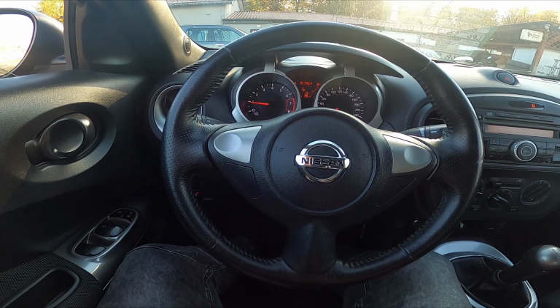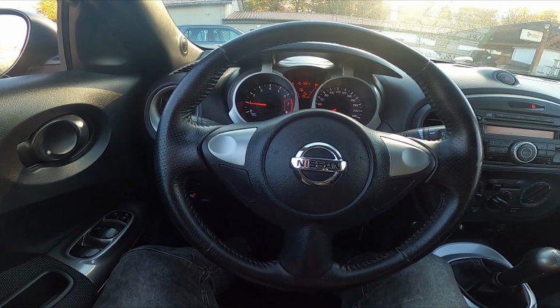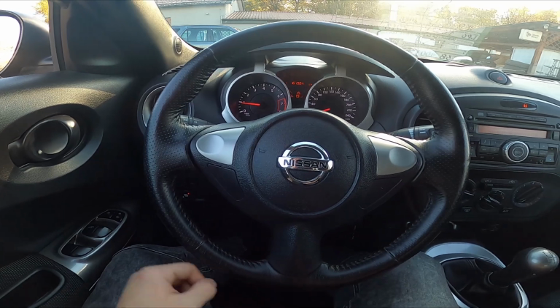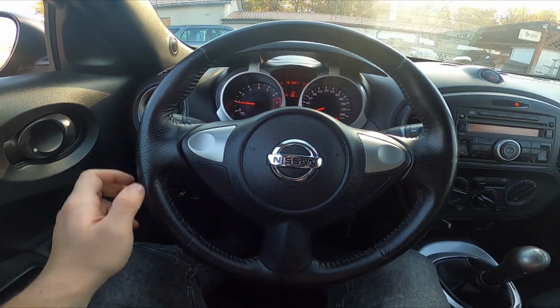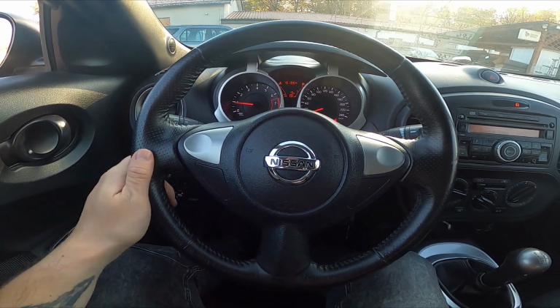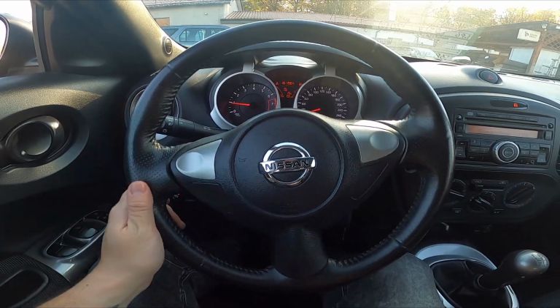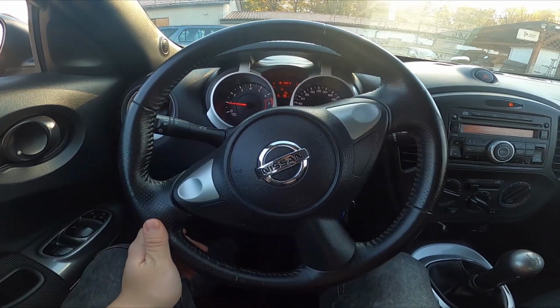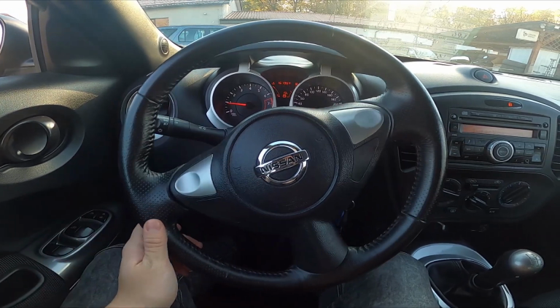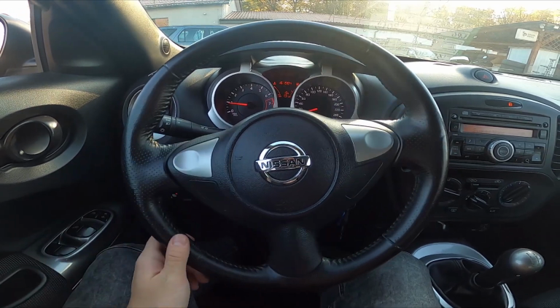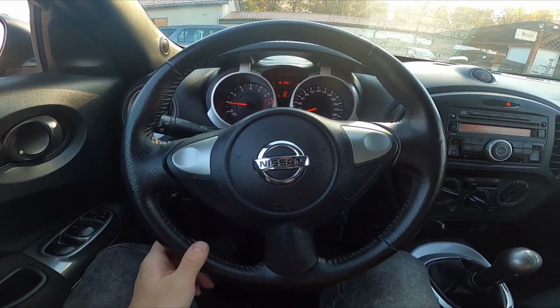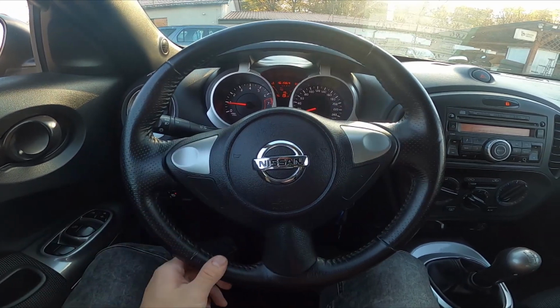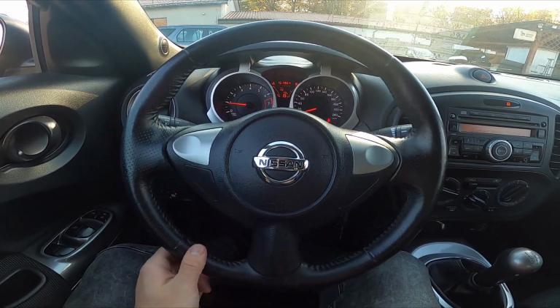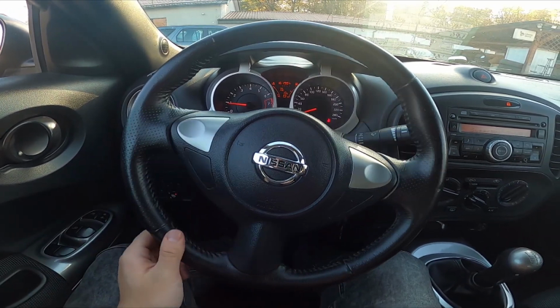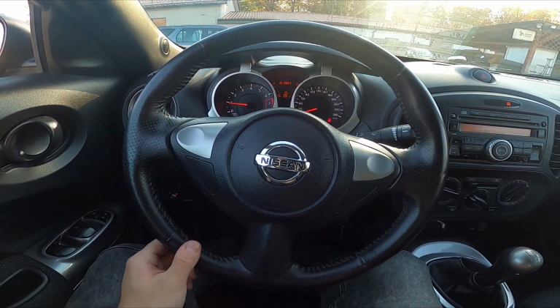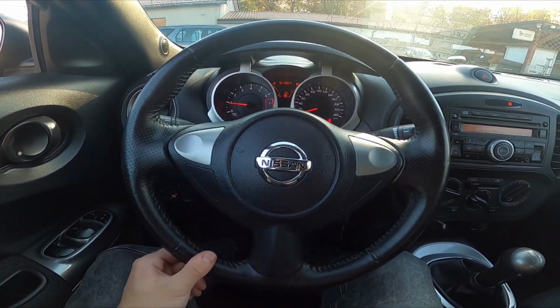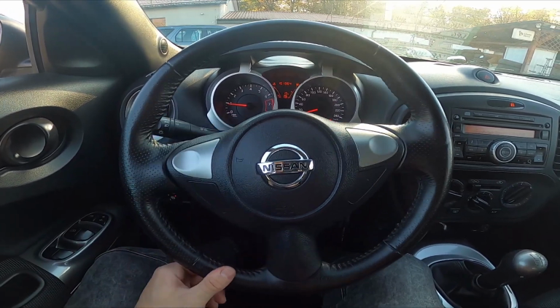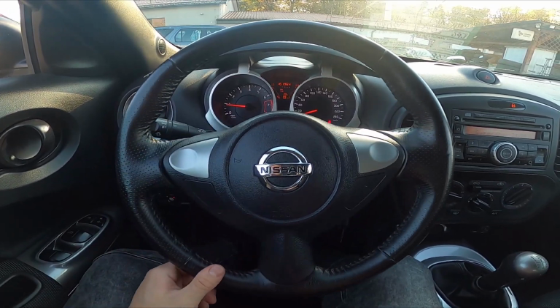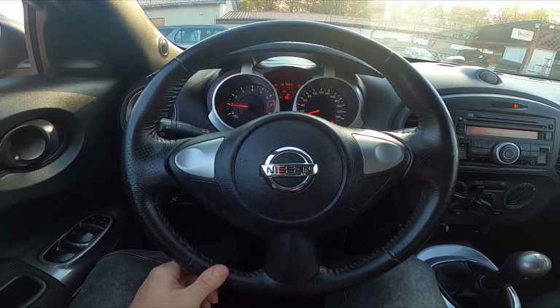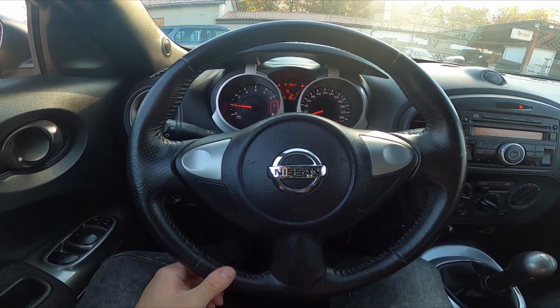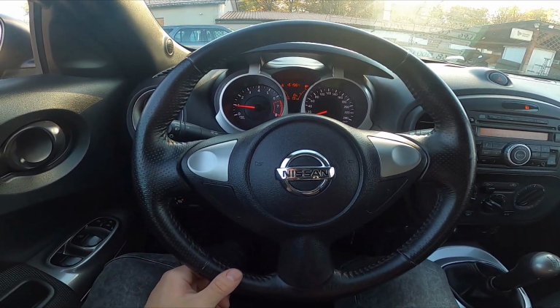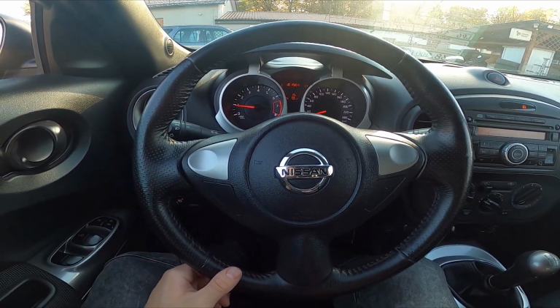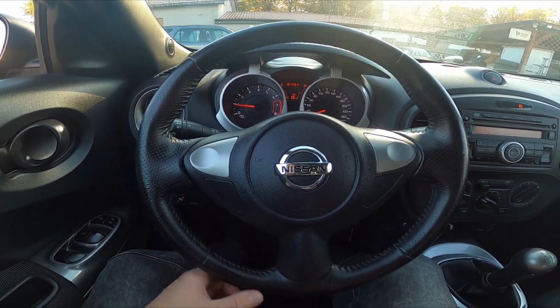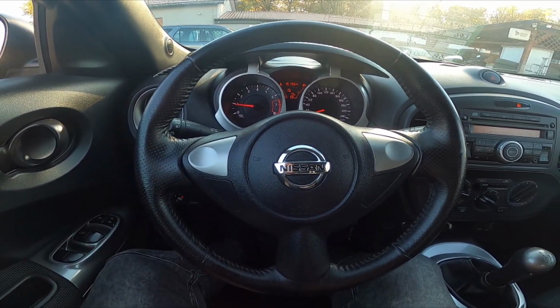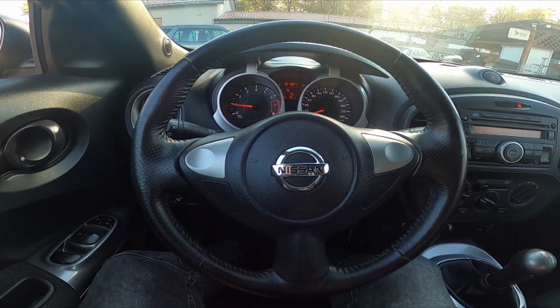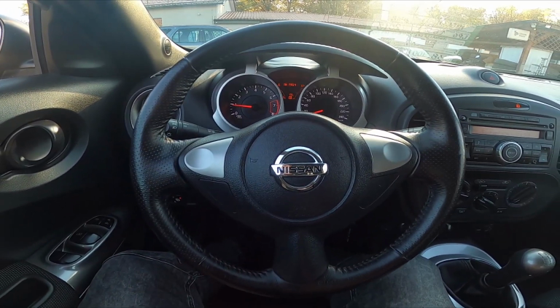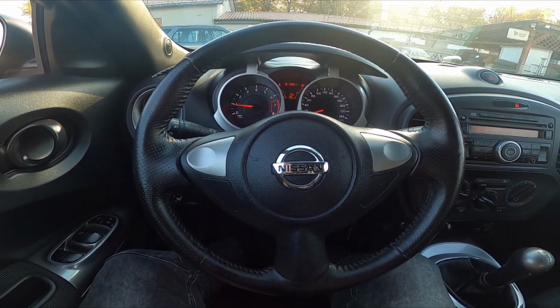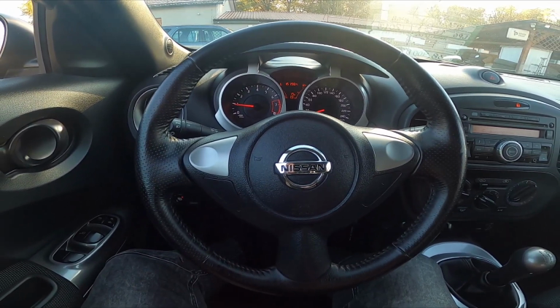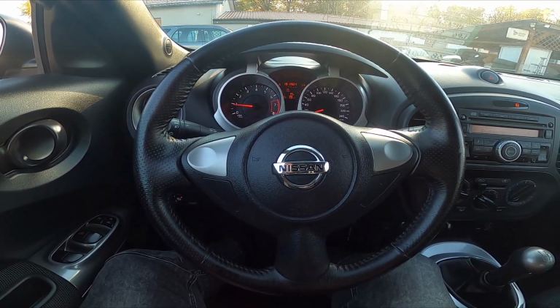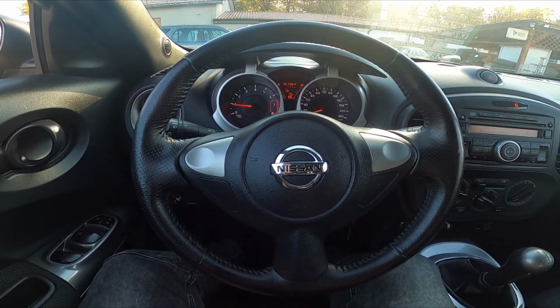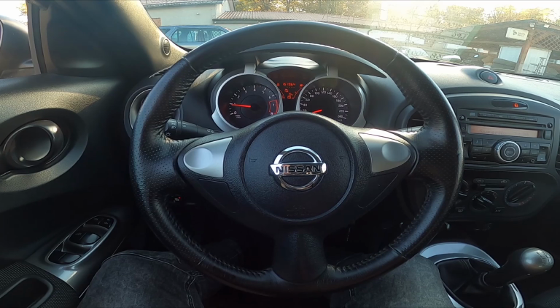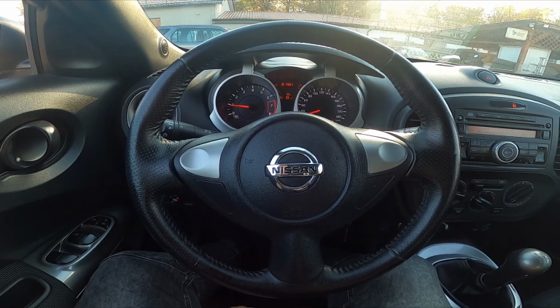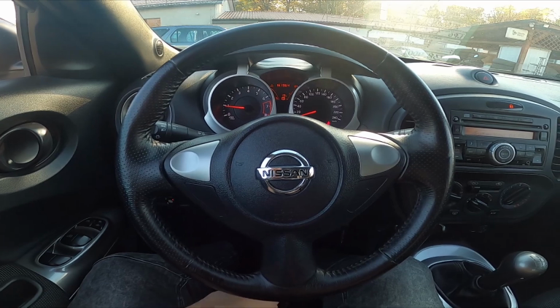Hello, today I'm in a Nissan Juke. In this video I will show you how to unlock the hood.